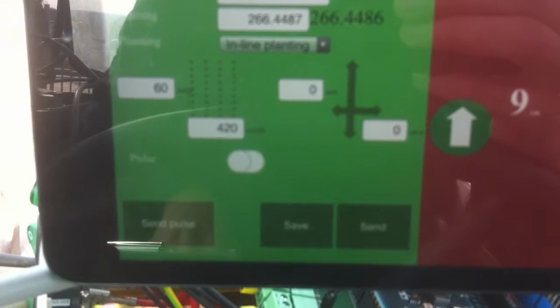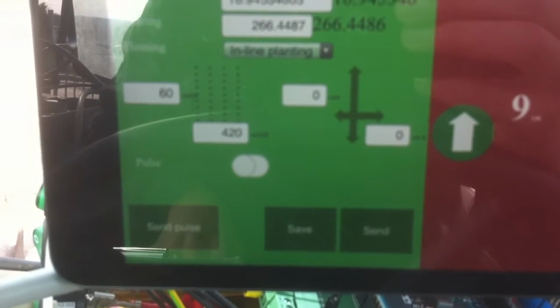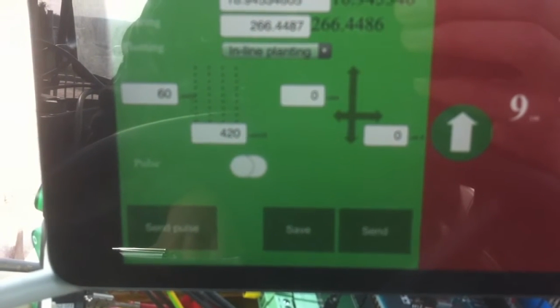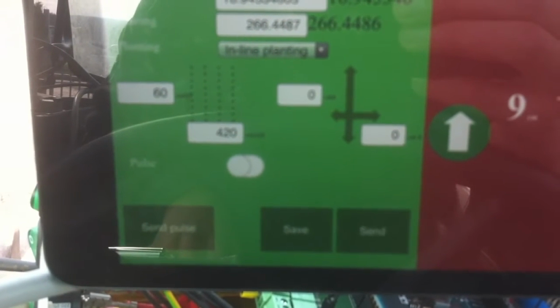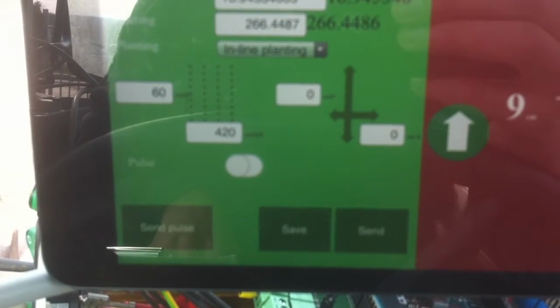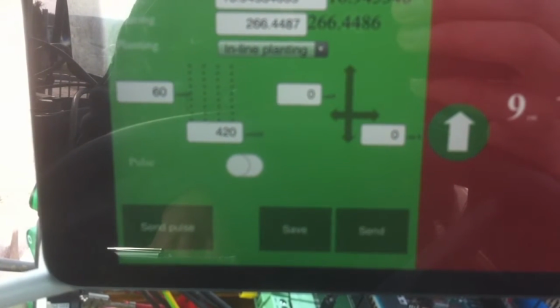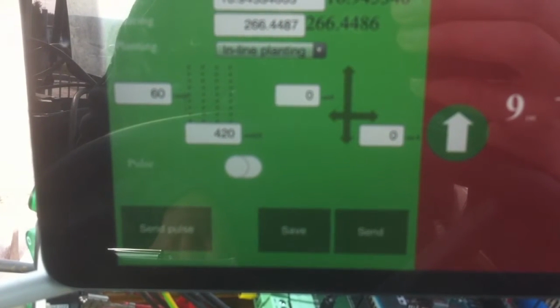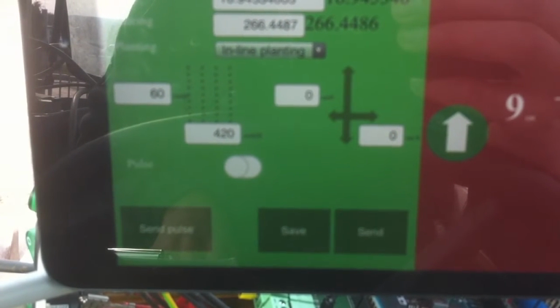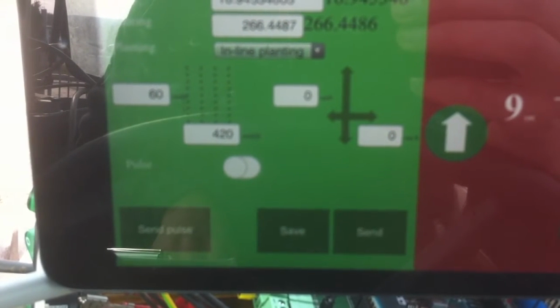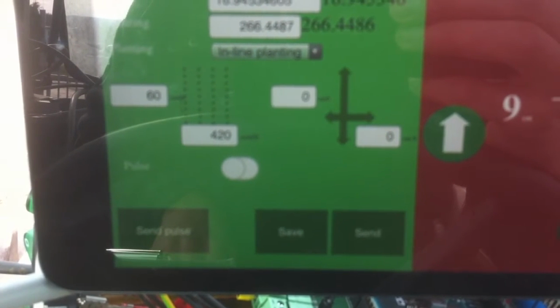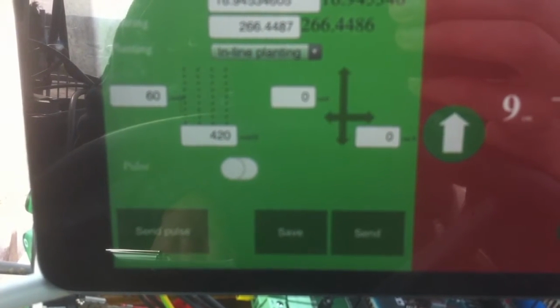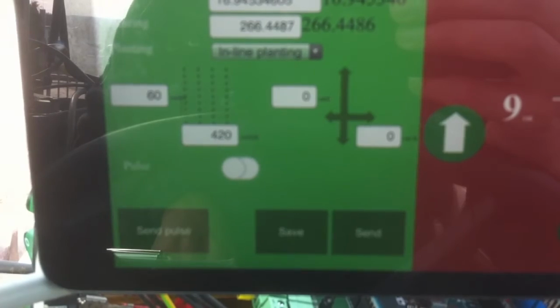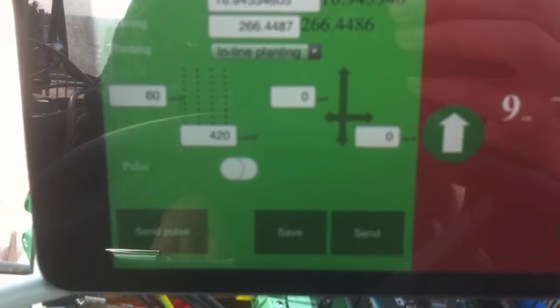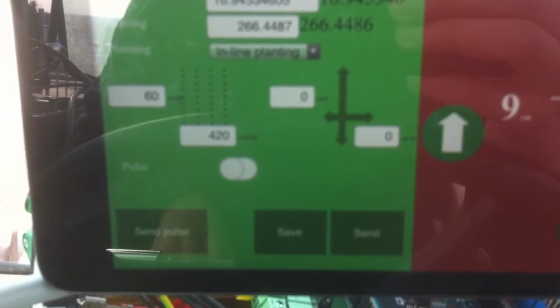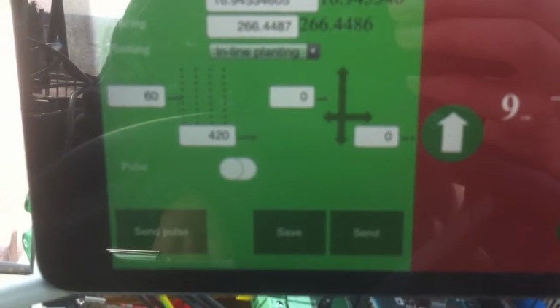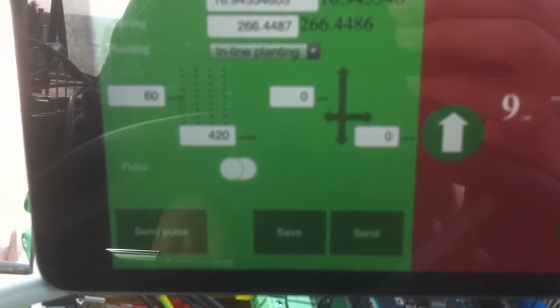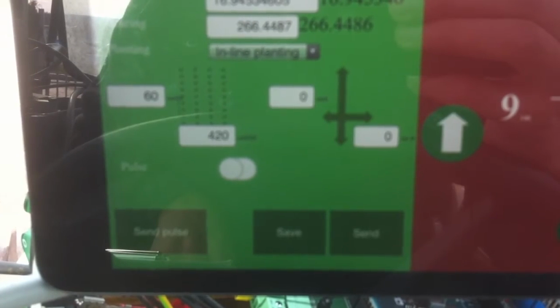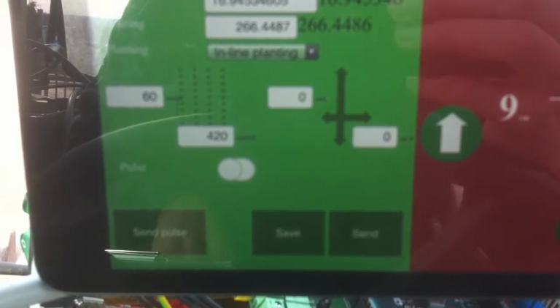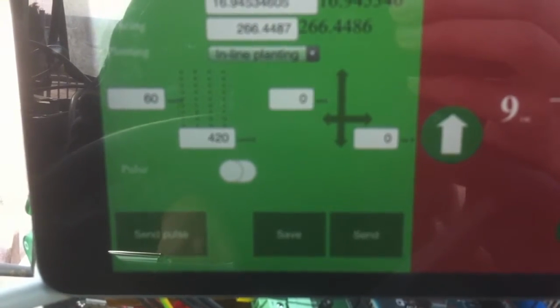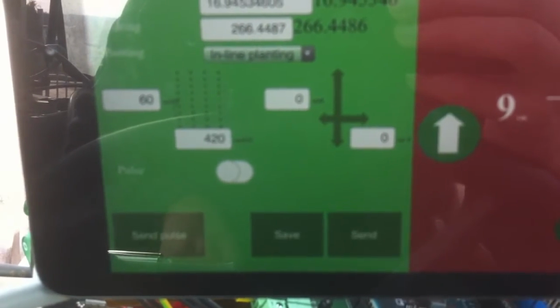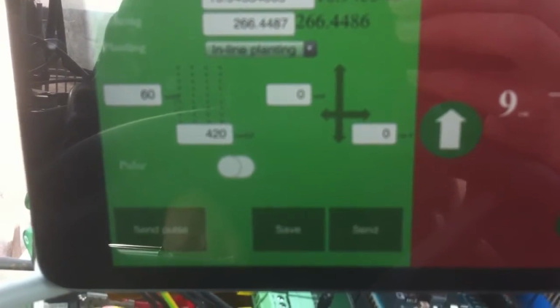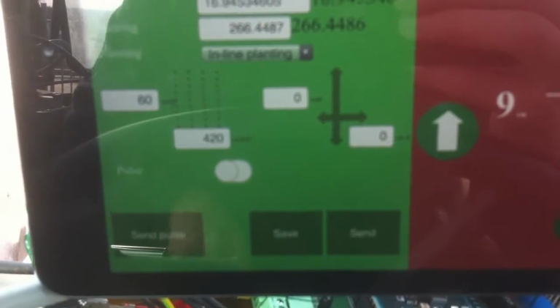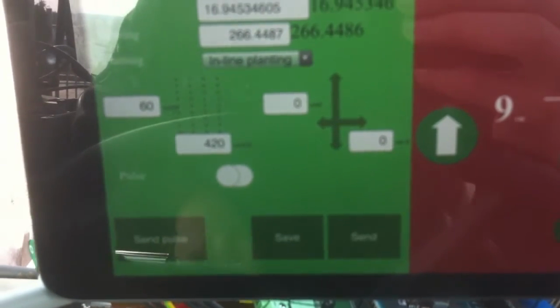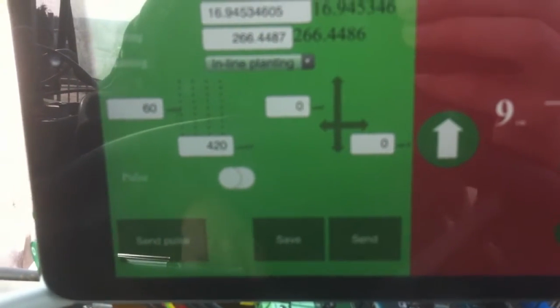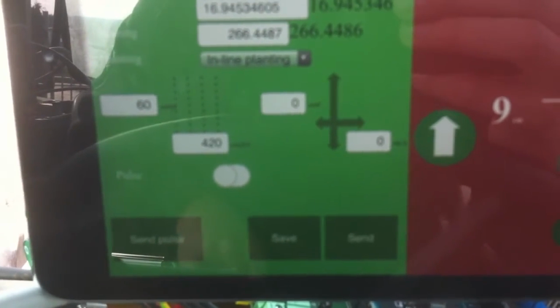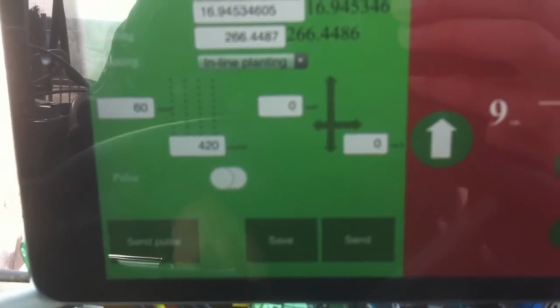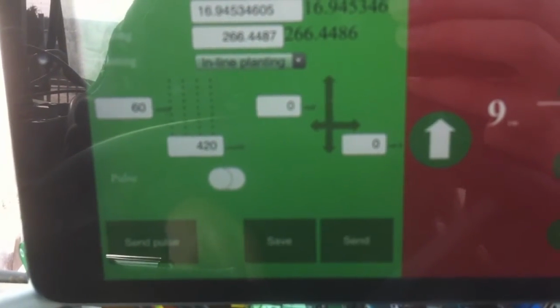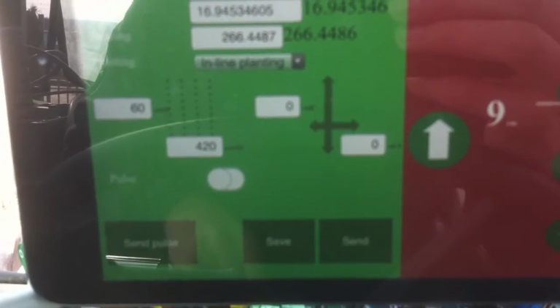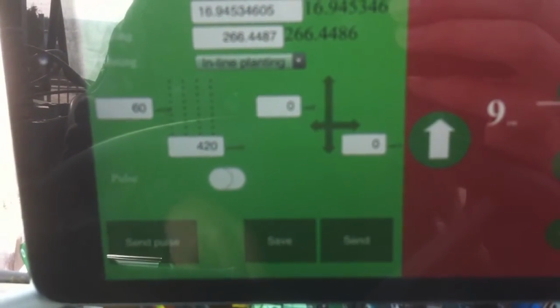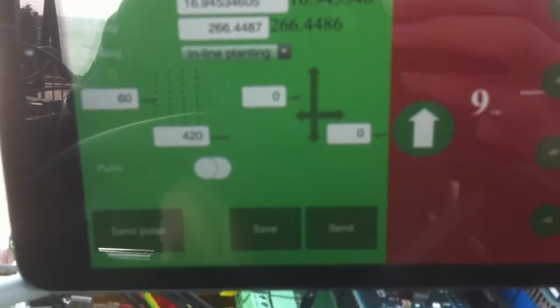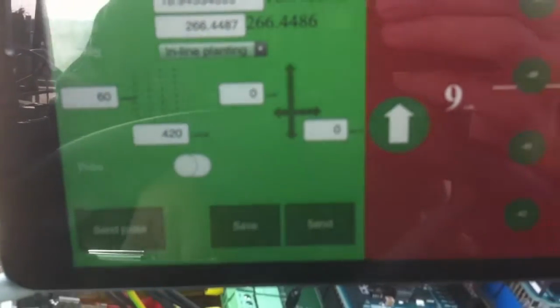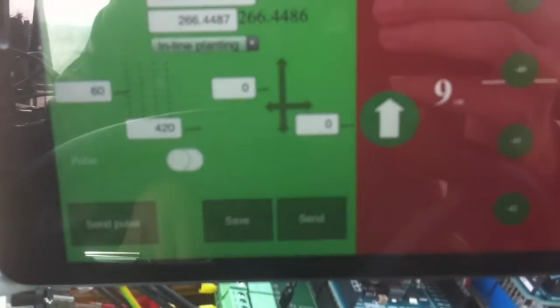First, set both devices to the same parameters — same base station and same heading.